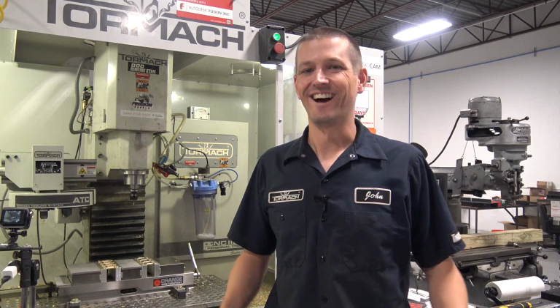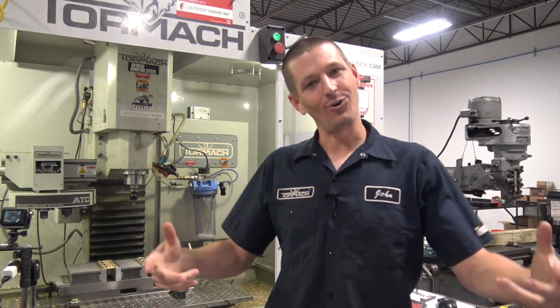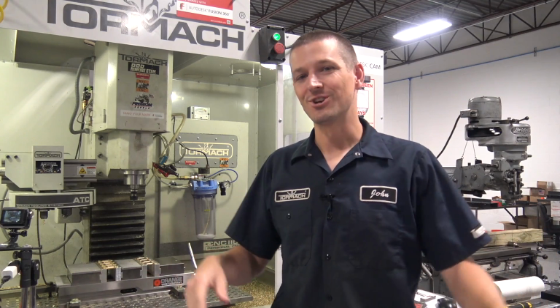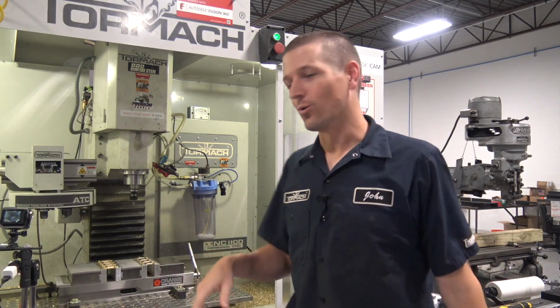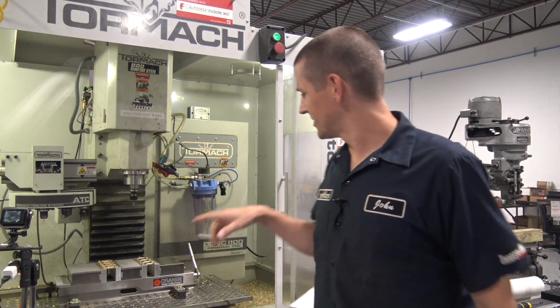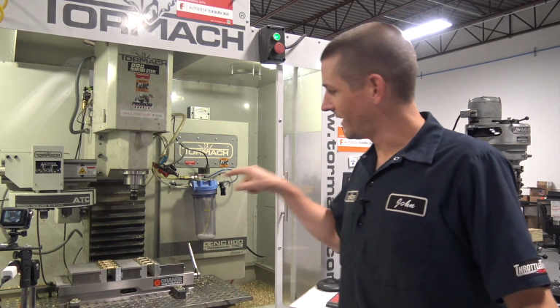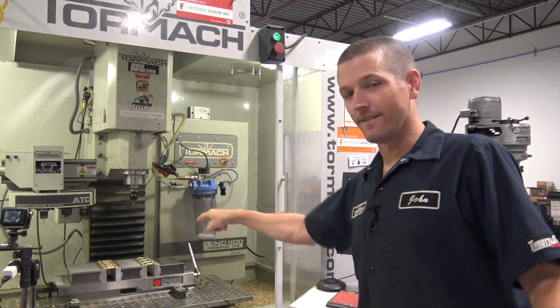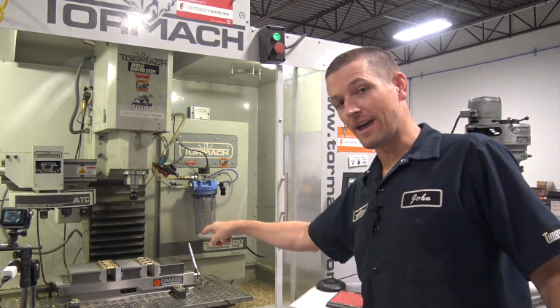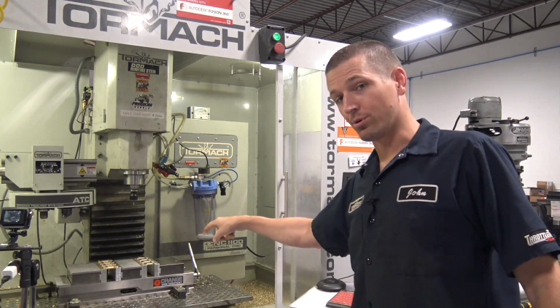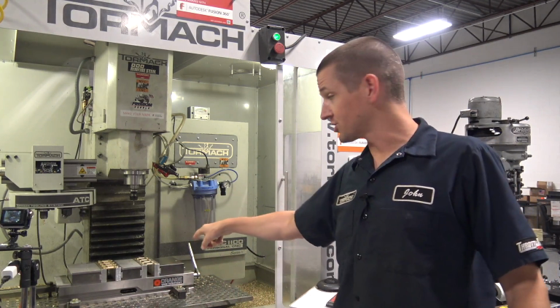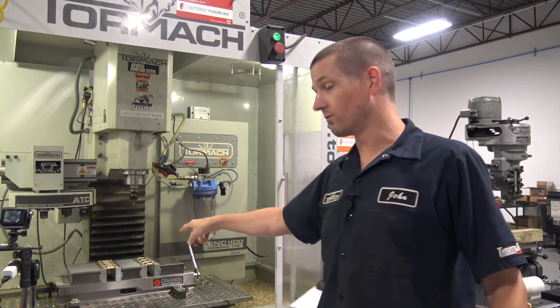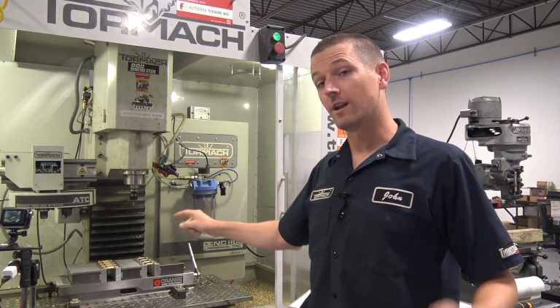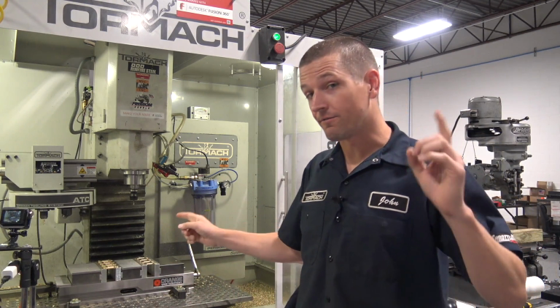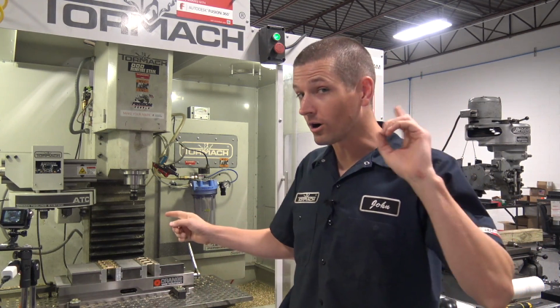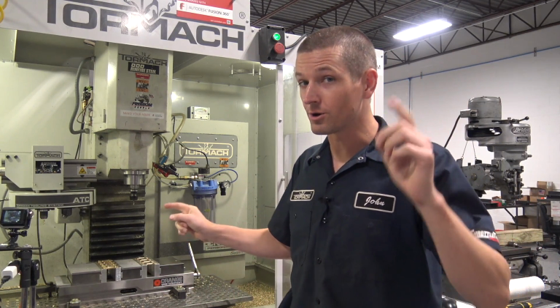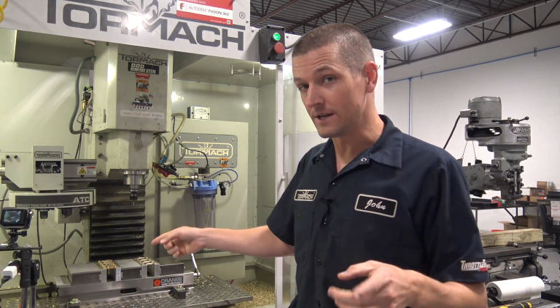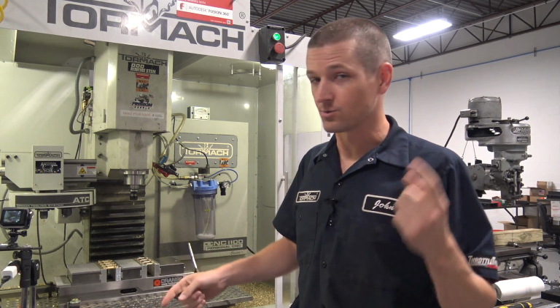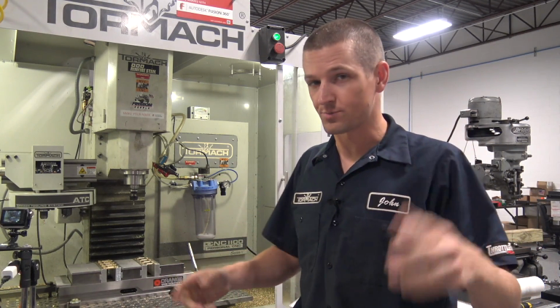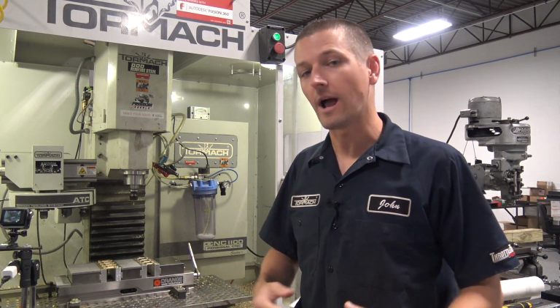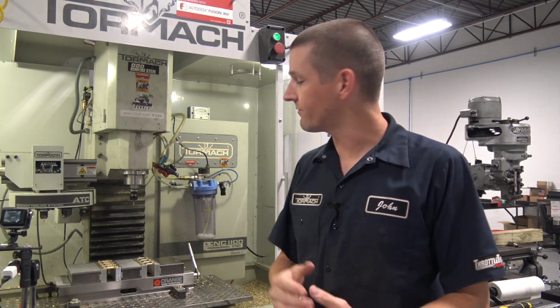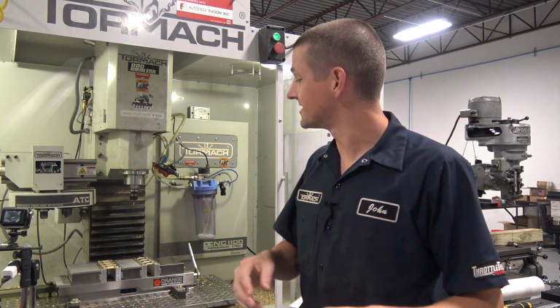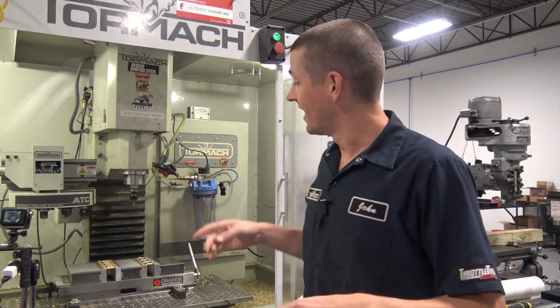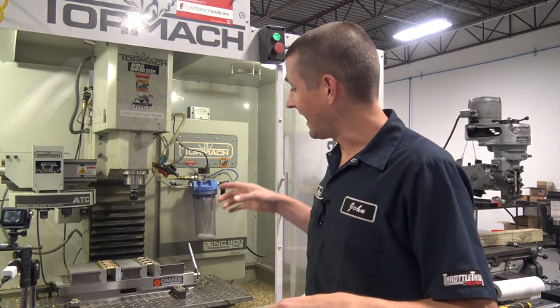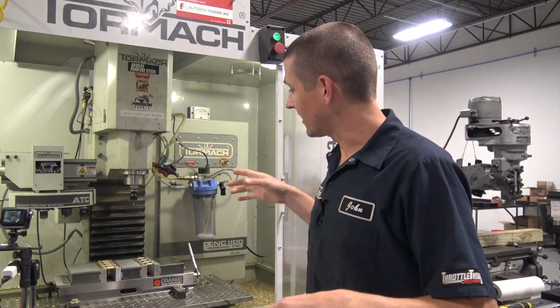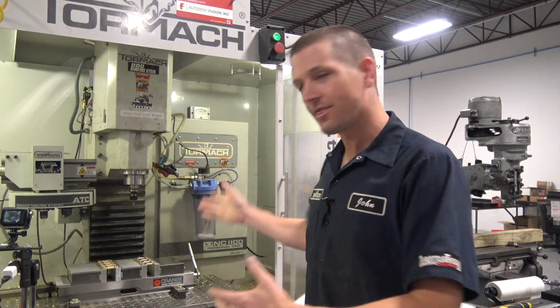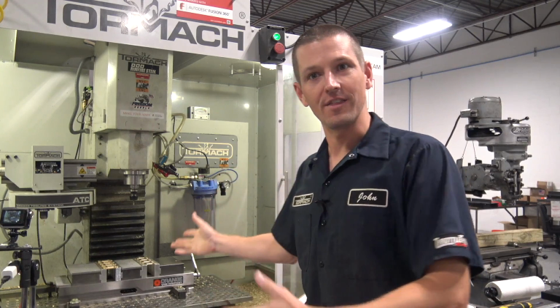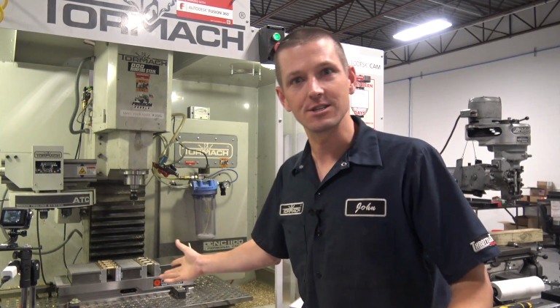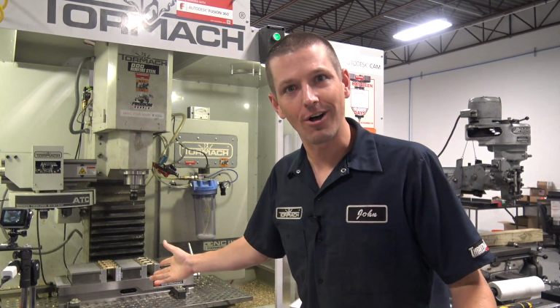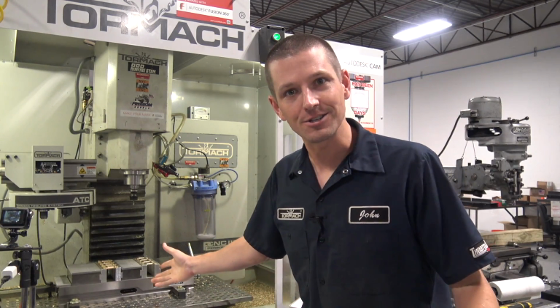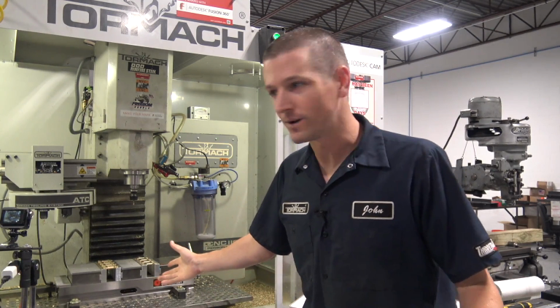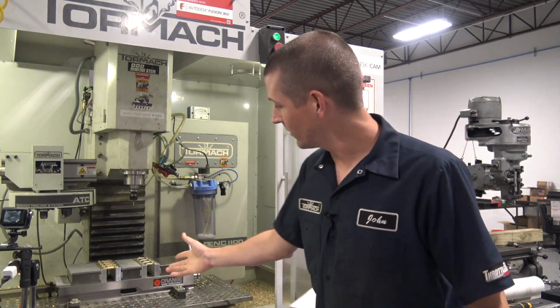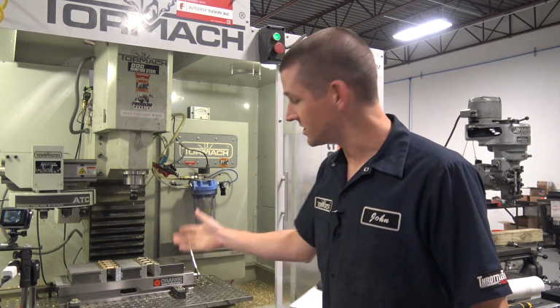Hi folks, we're in the middle of a production run — 400 pieces, which is pretty high for us, and I thought this is an awesome Wednesday widget.